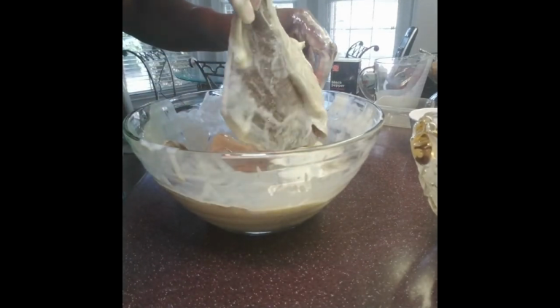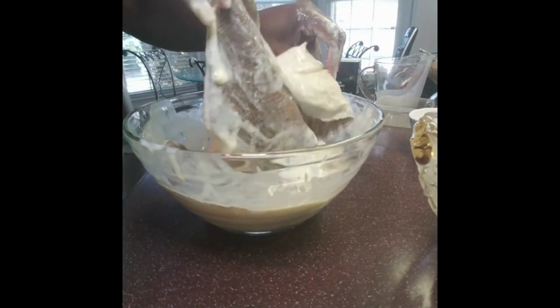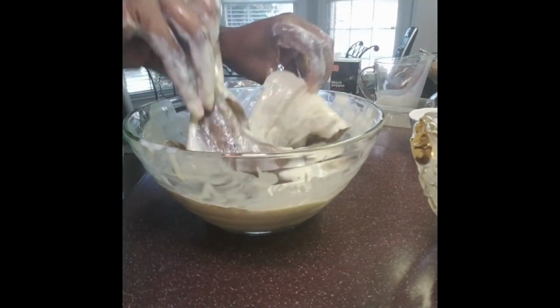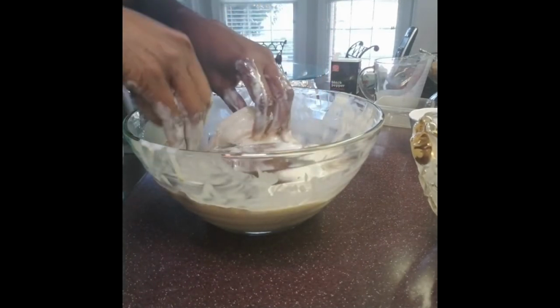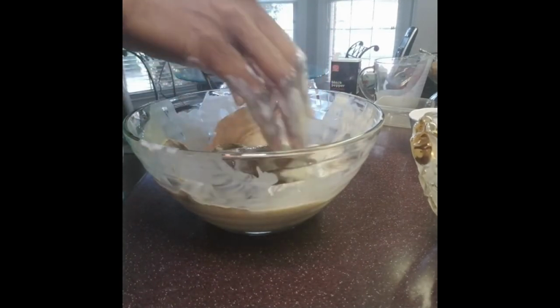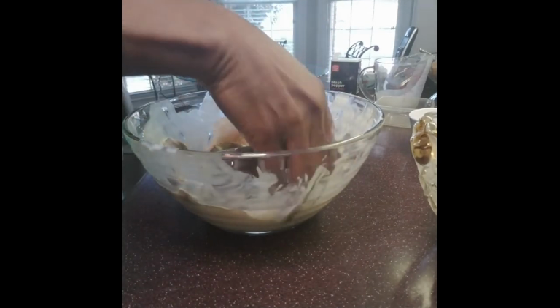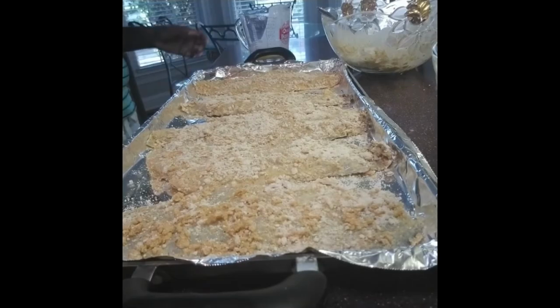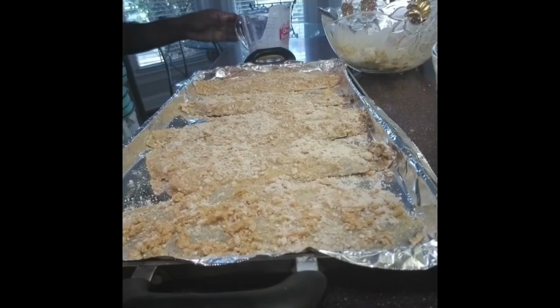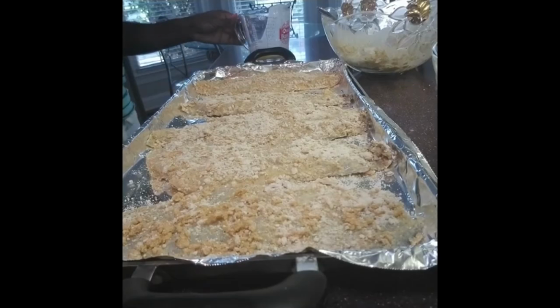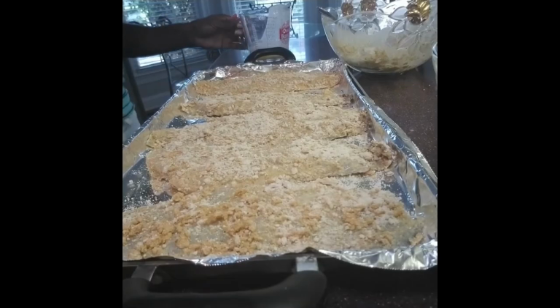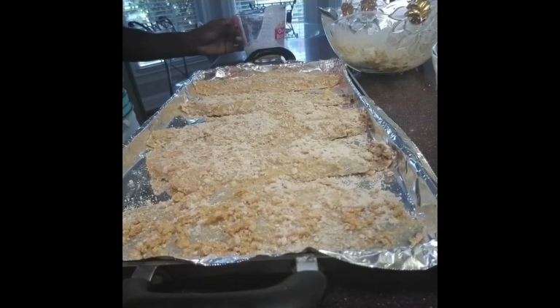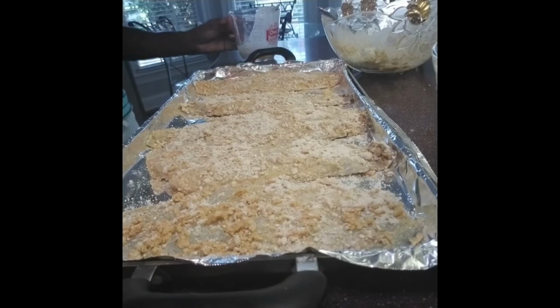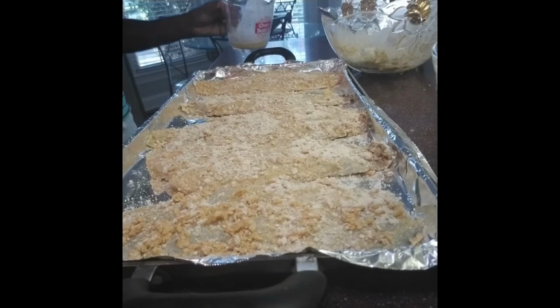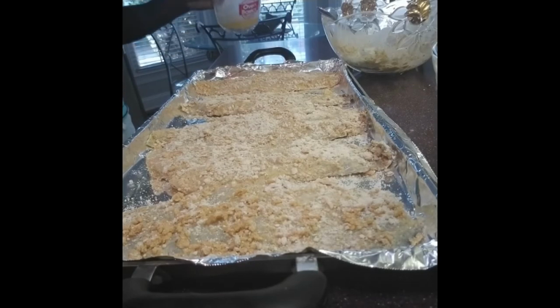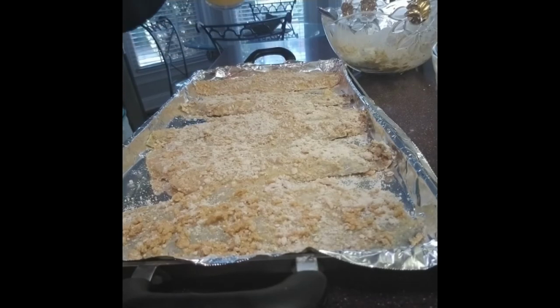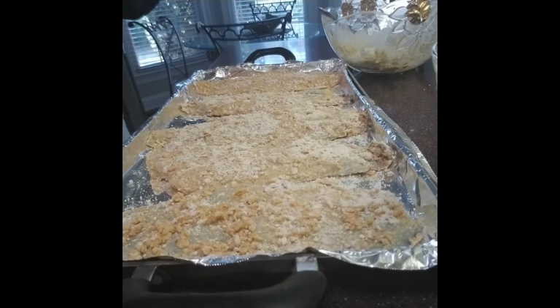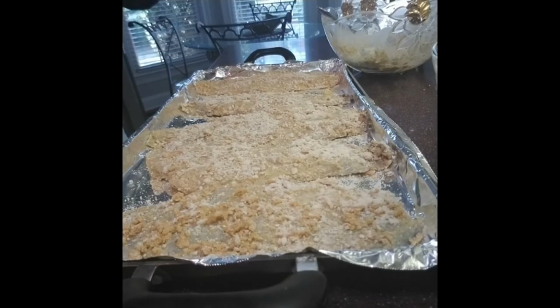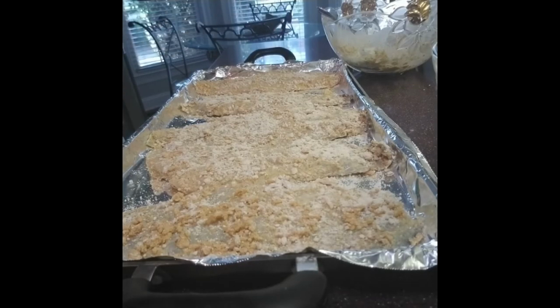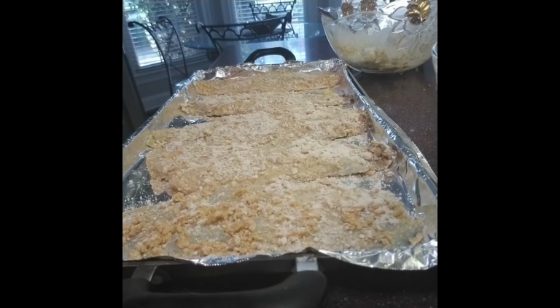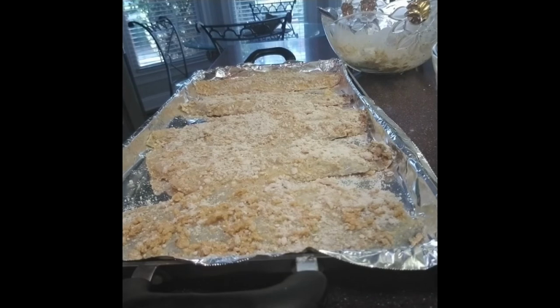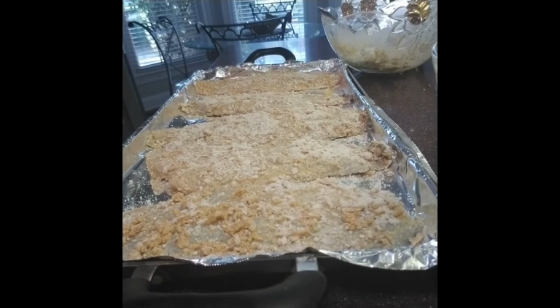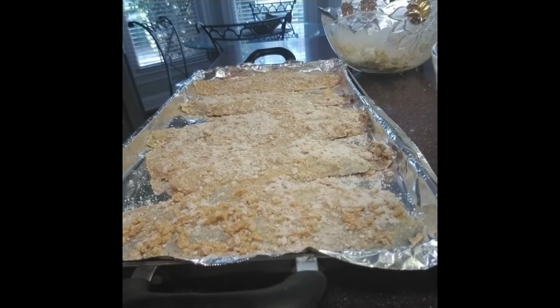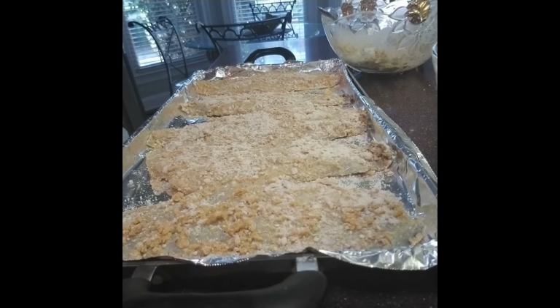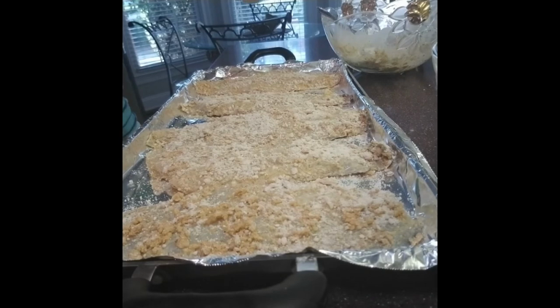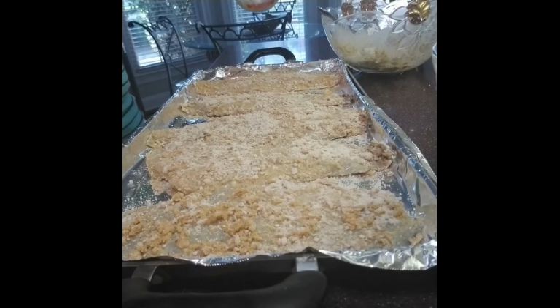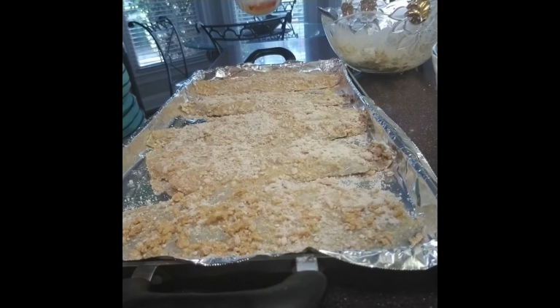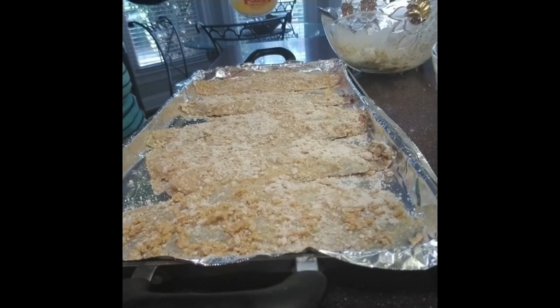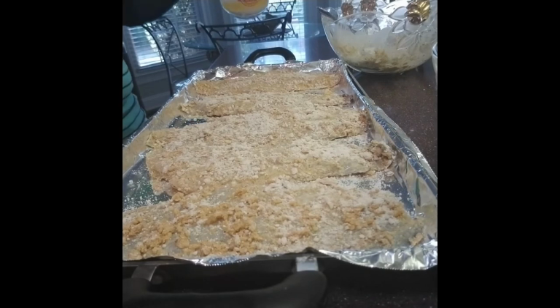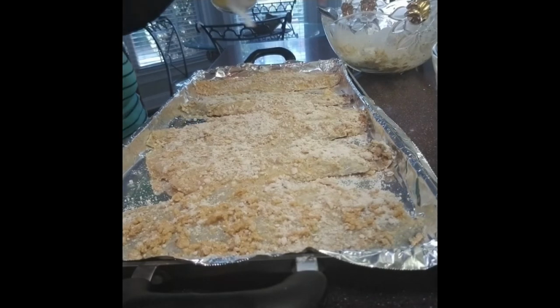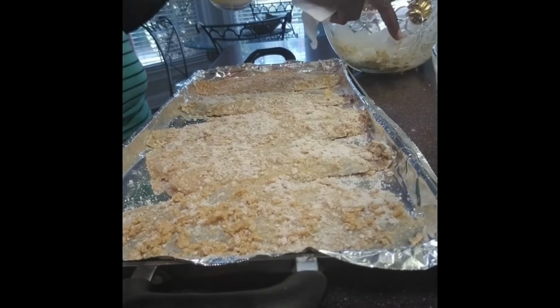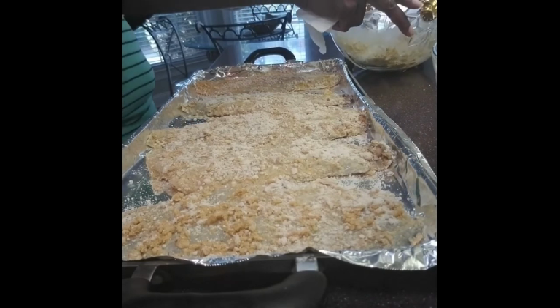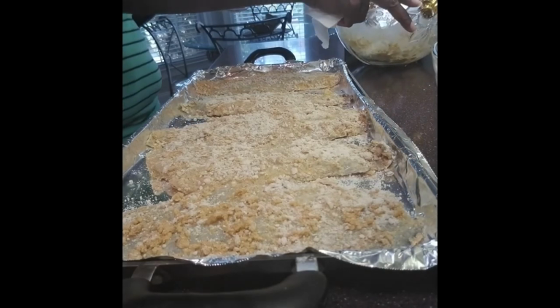So guys, the camera cut off, but all I did was dress the flounder into the cornmeal batter.